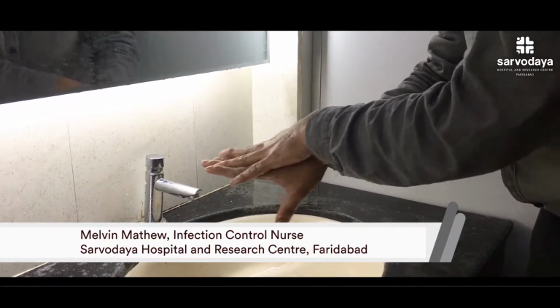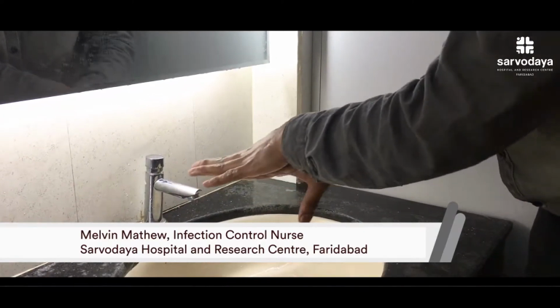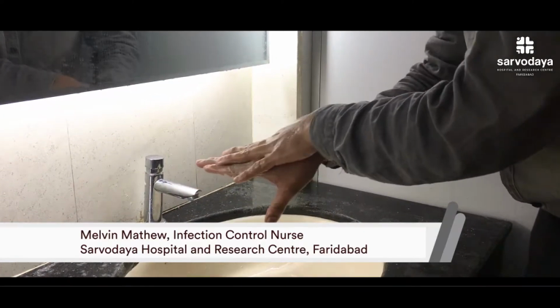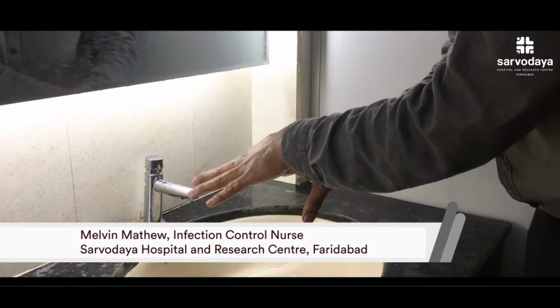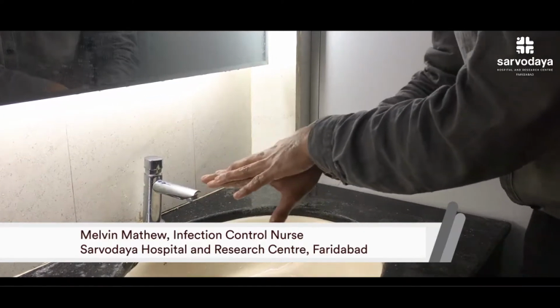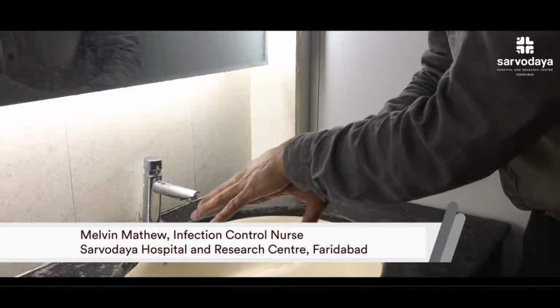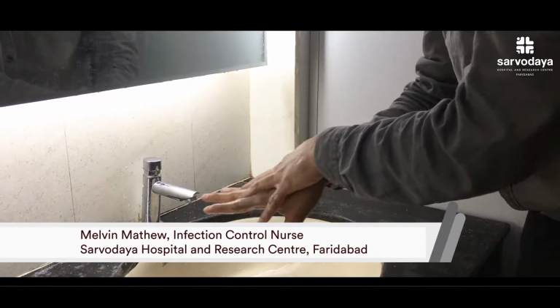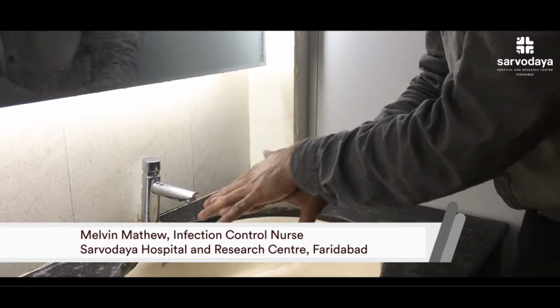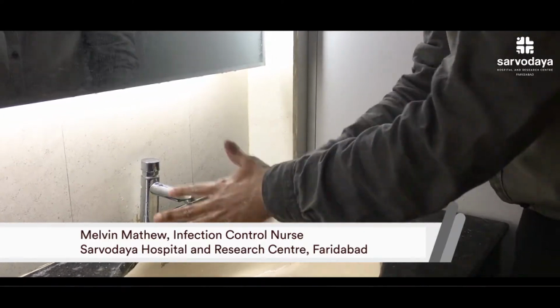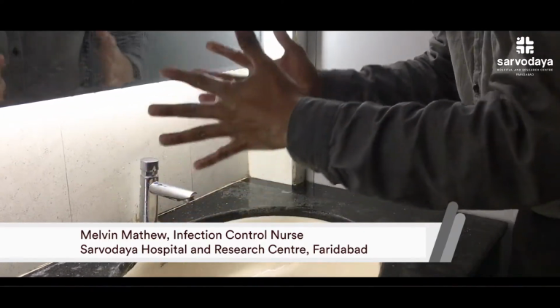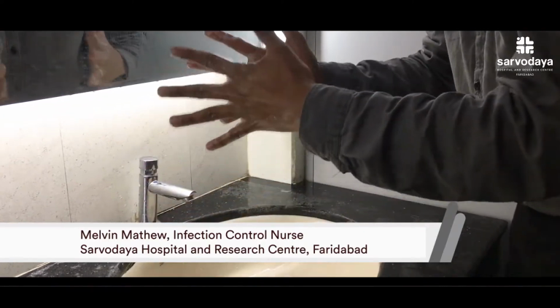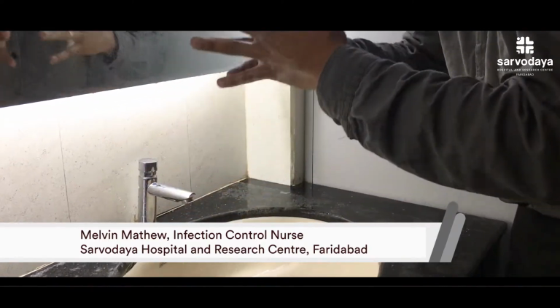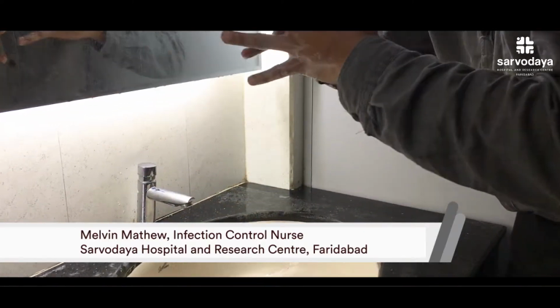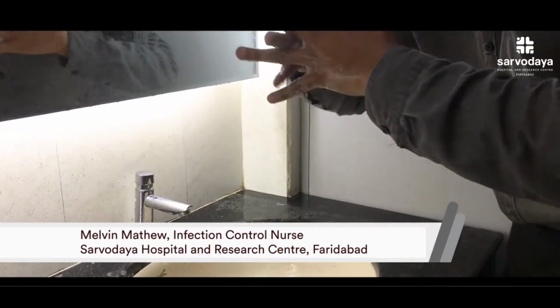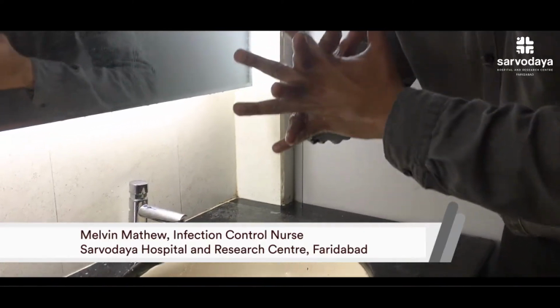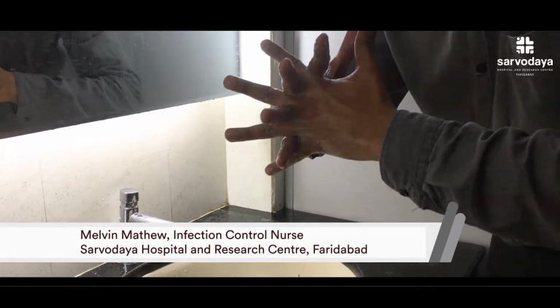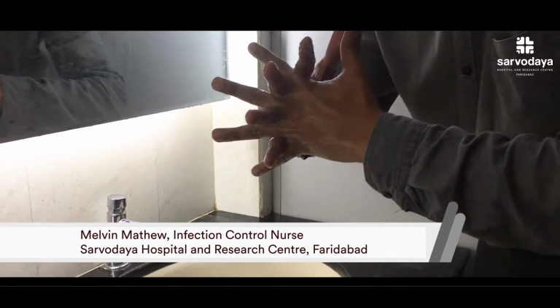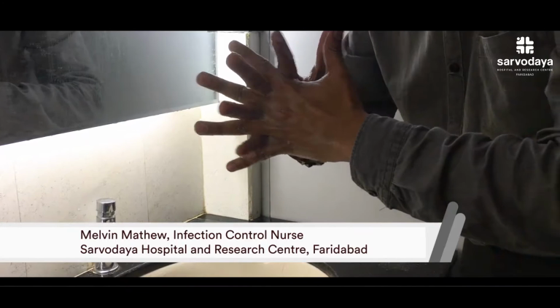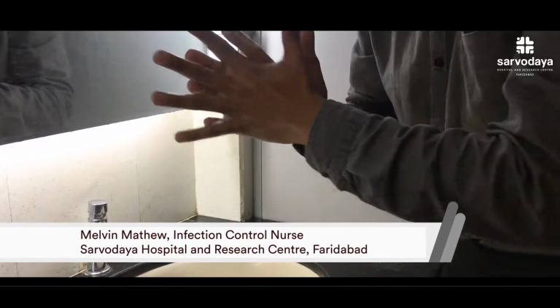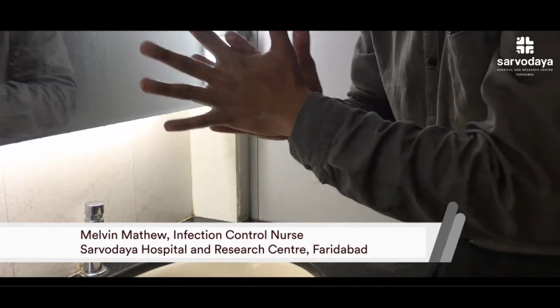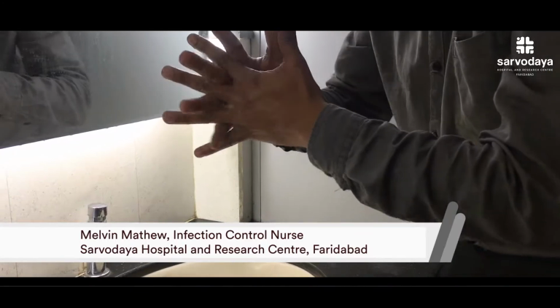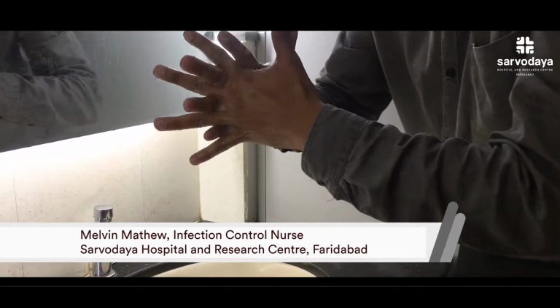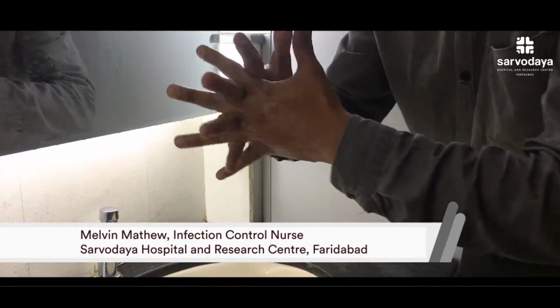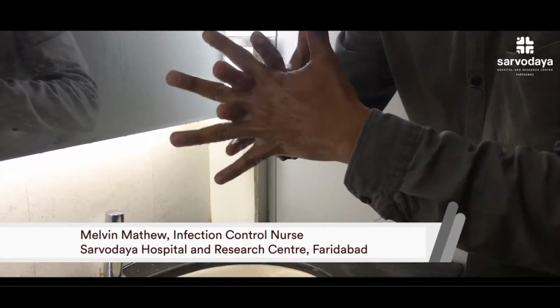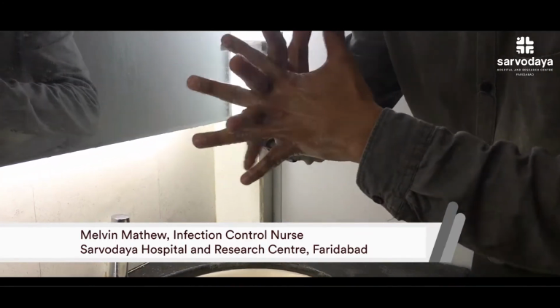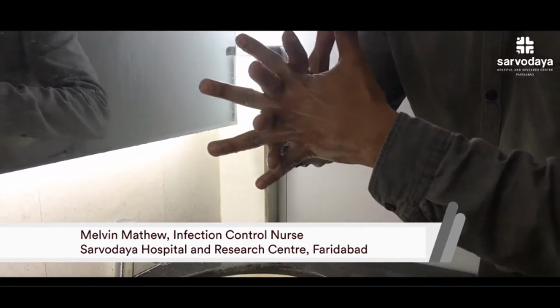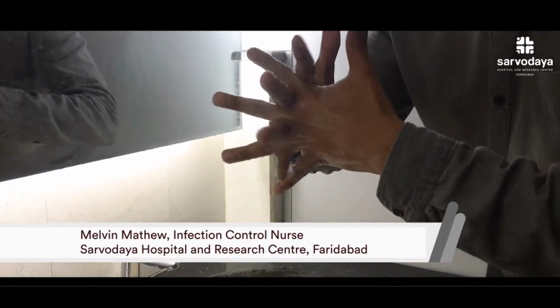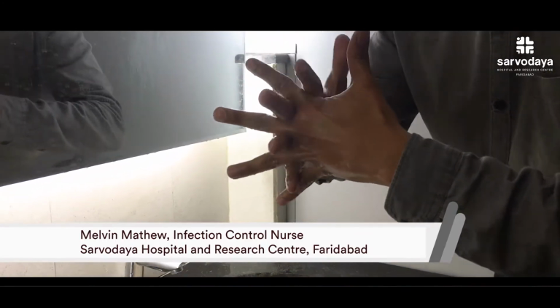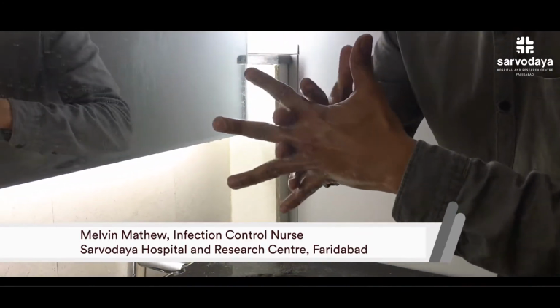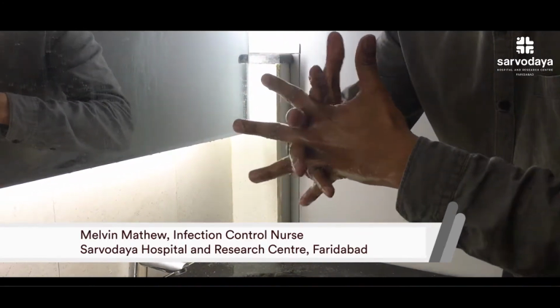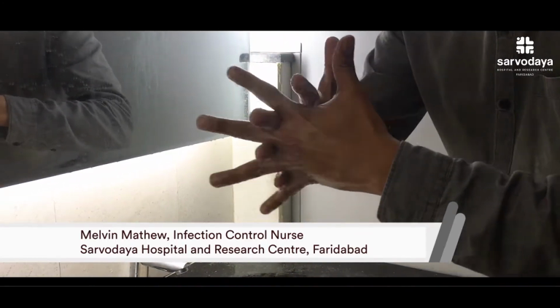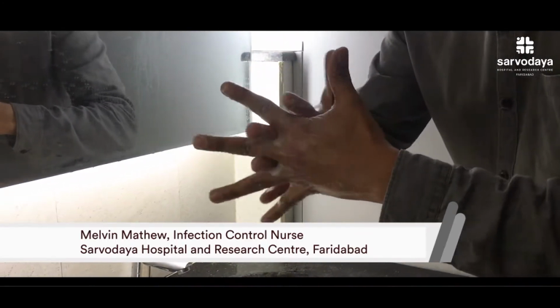Now the third step is interlacing the fingers. In interlacing, we are rubbing the web of fingers.